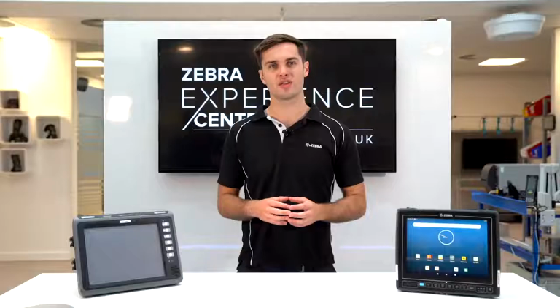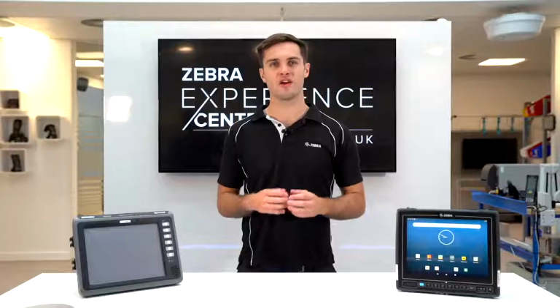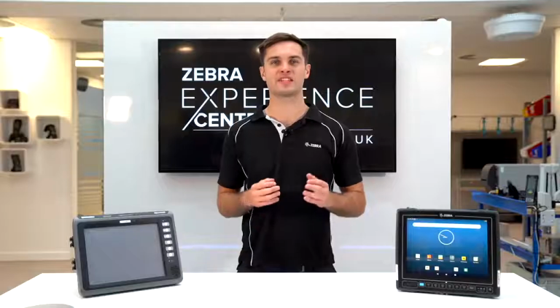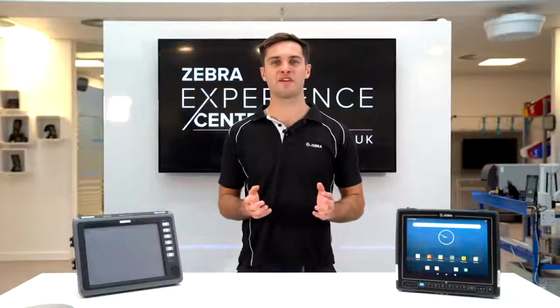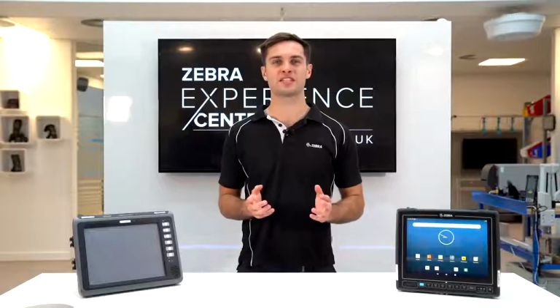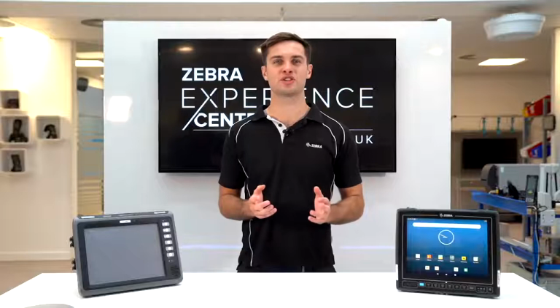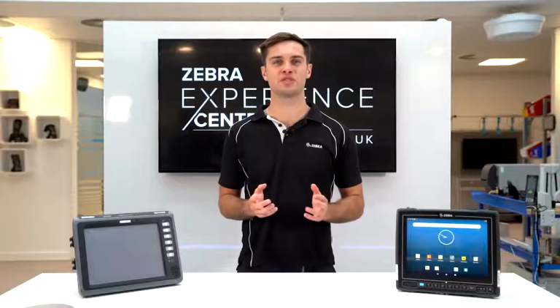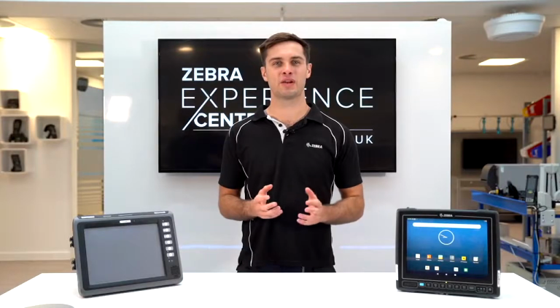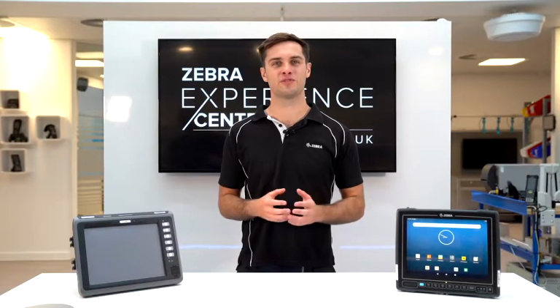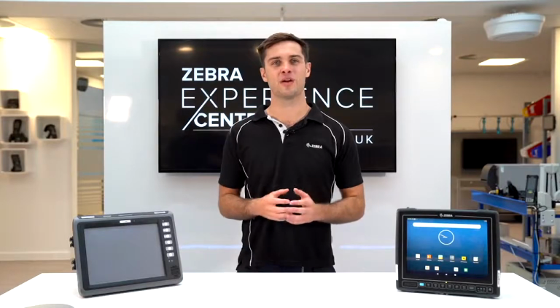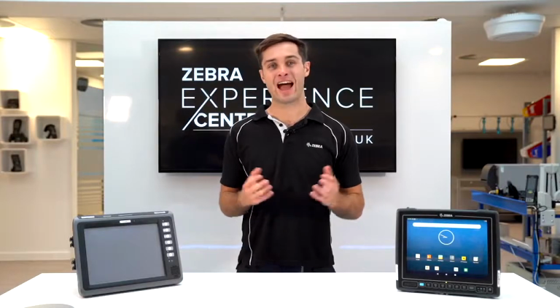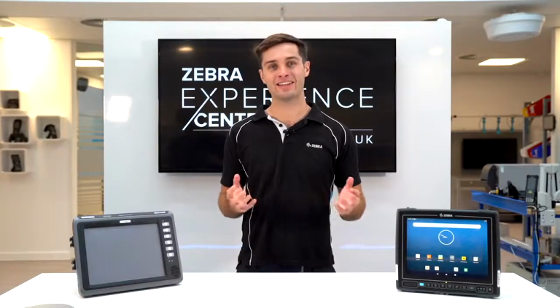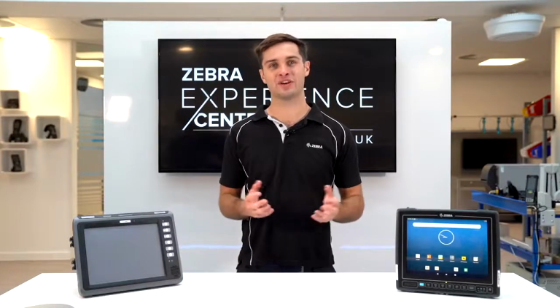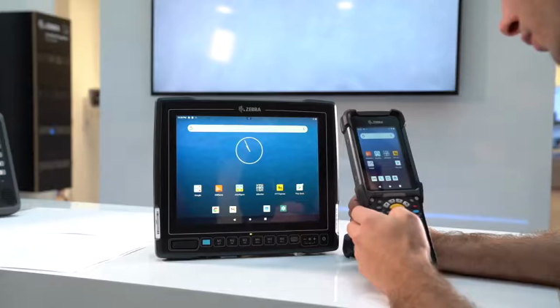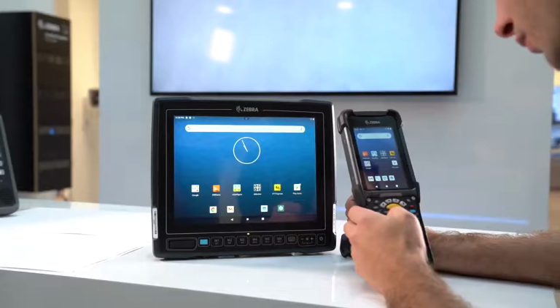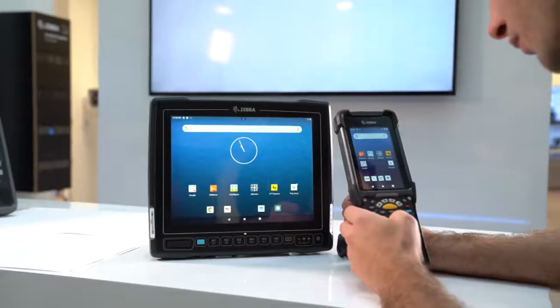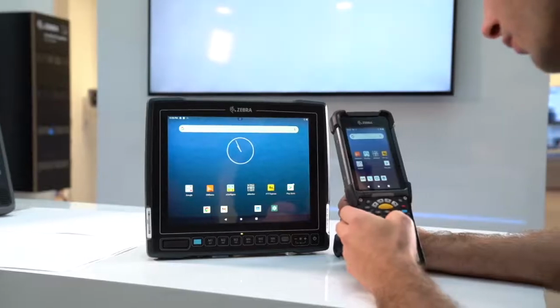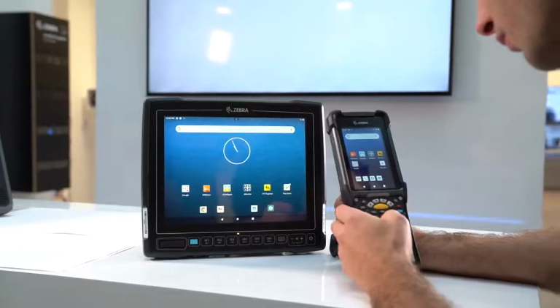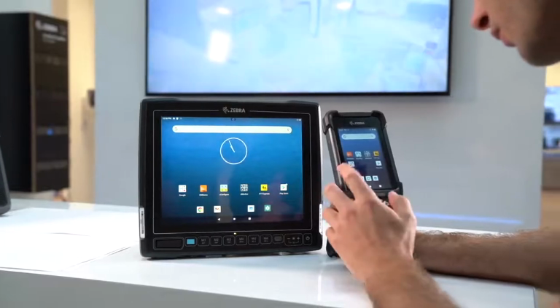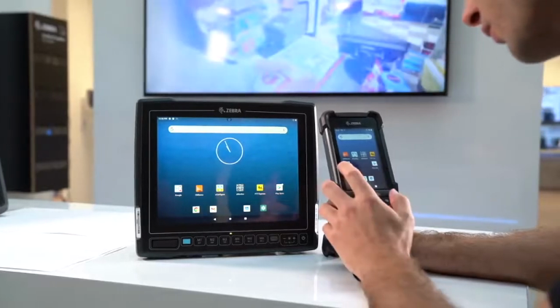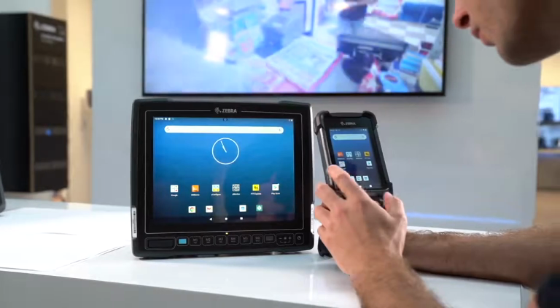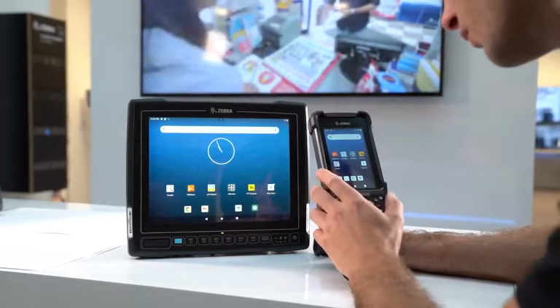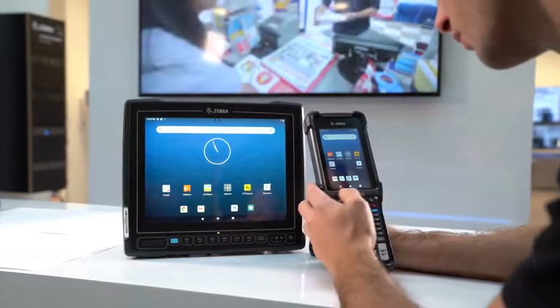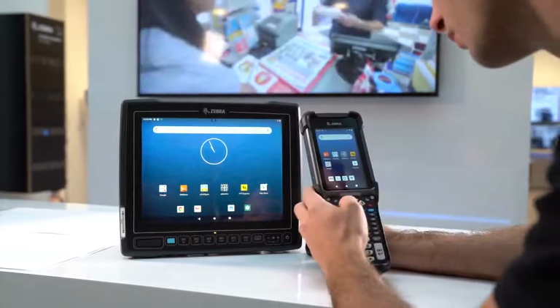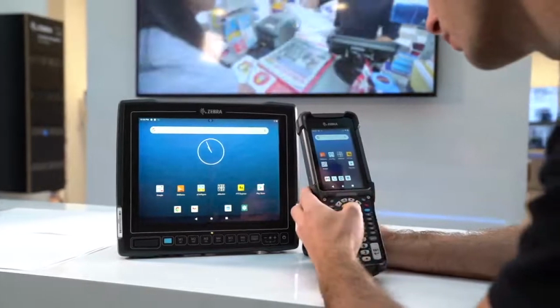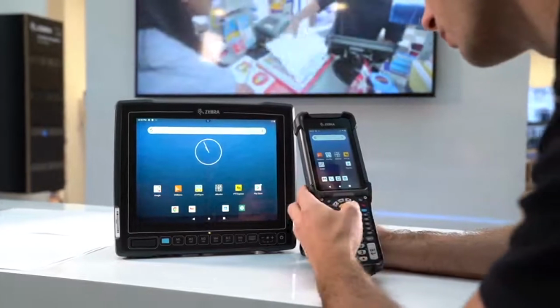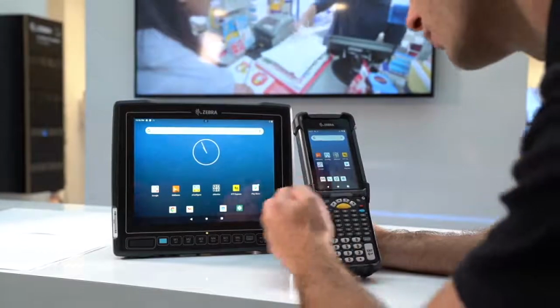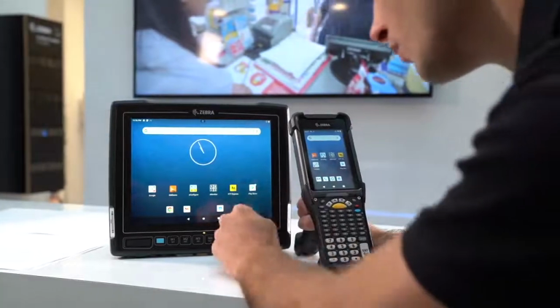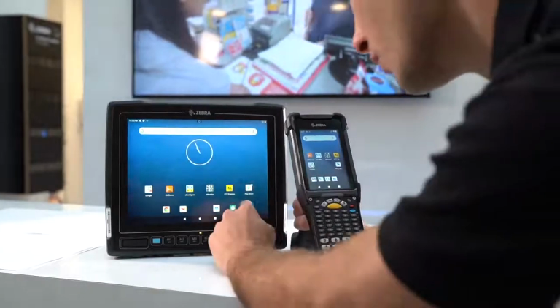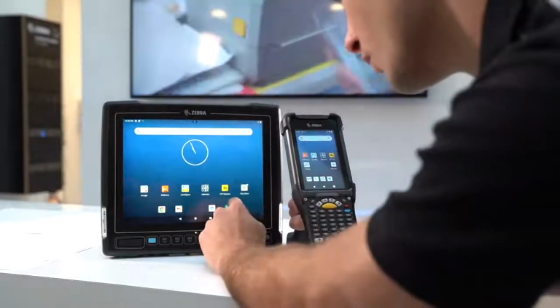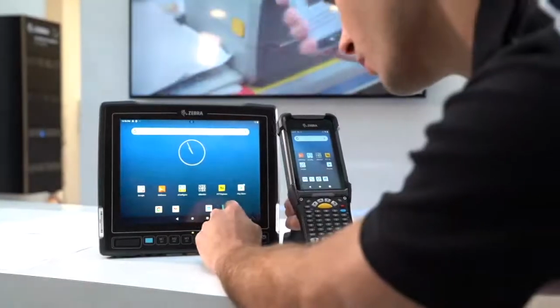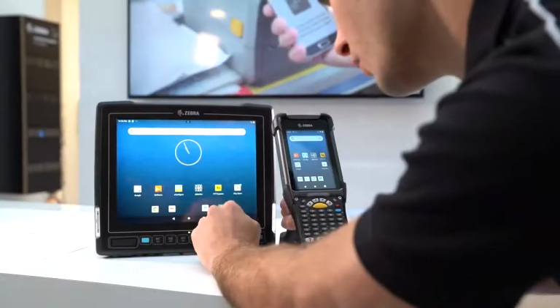It has a guaranteed security platform and allows end users to have a common operating system with other Zebra handheld mobile computers.